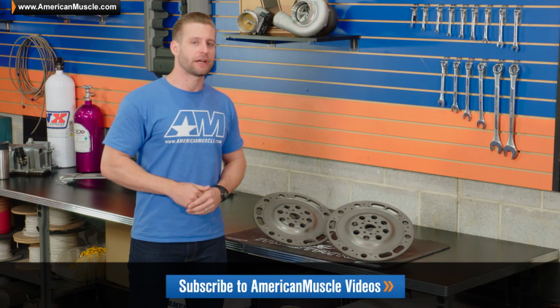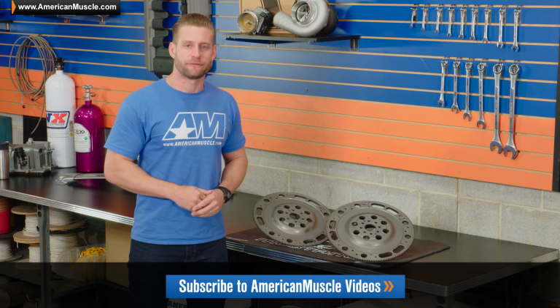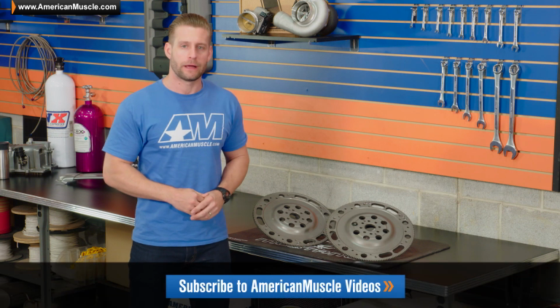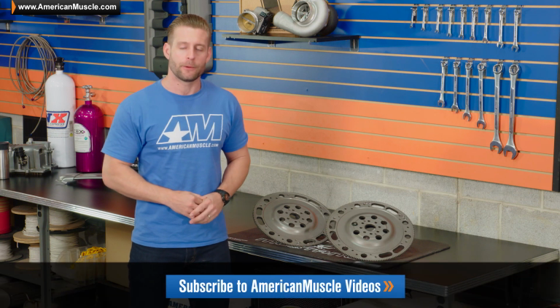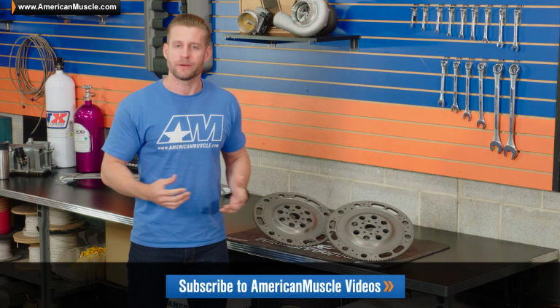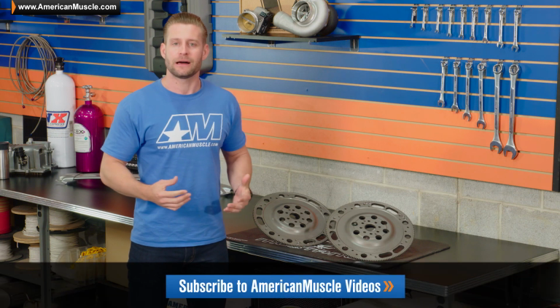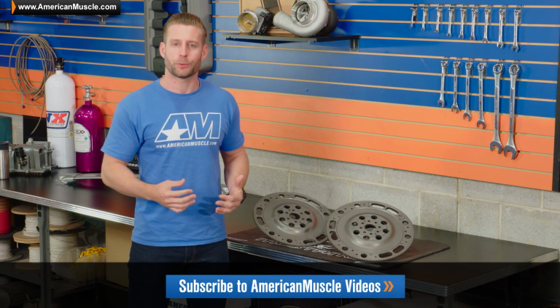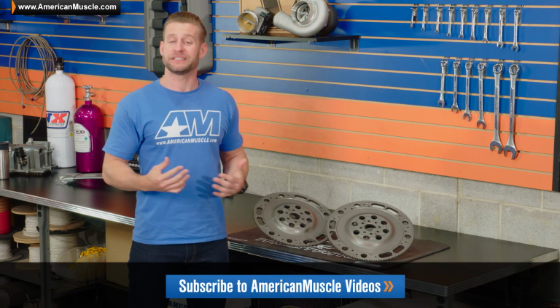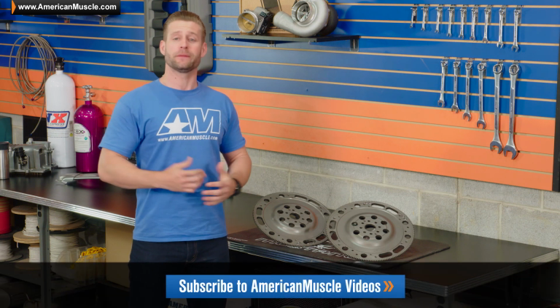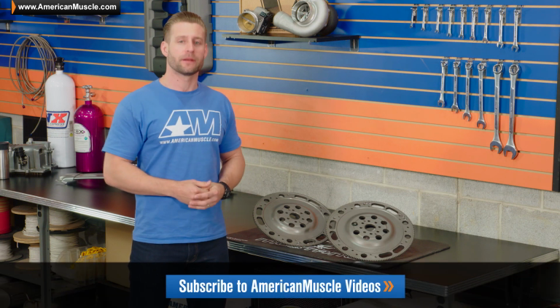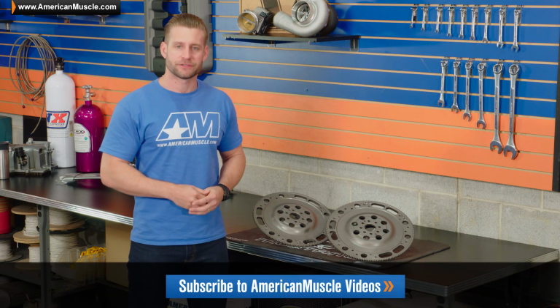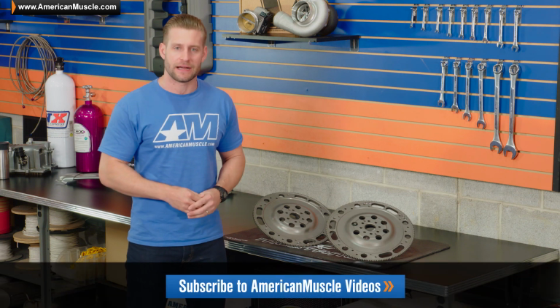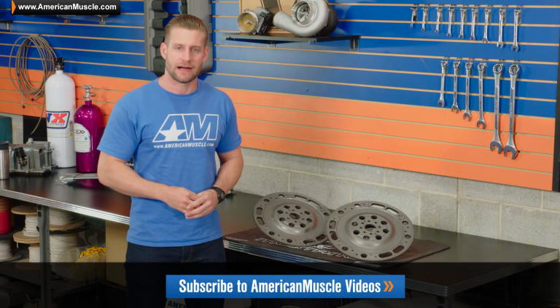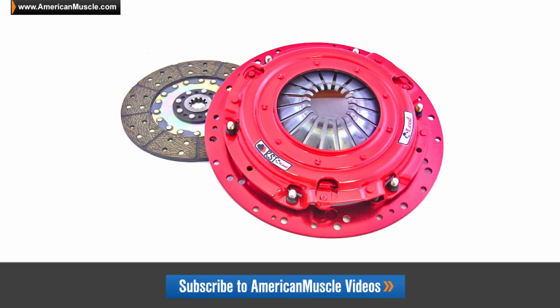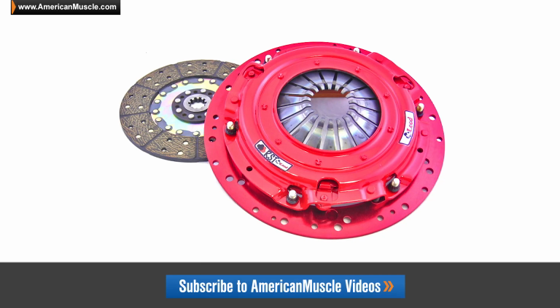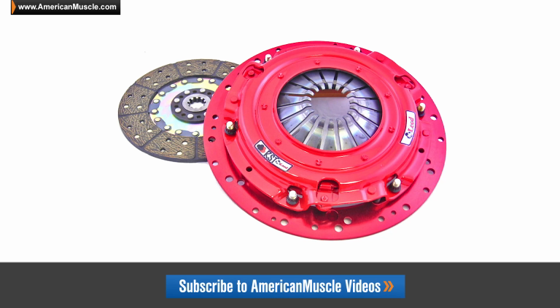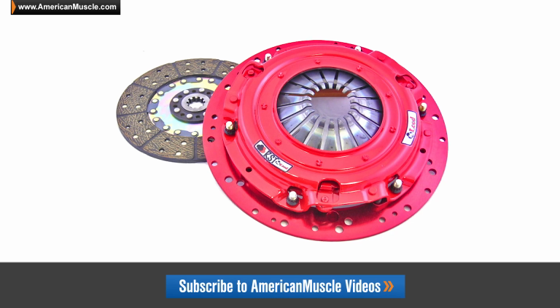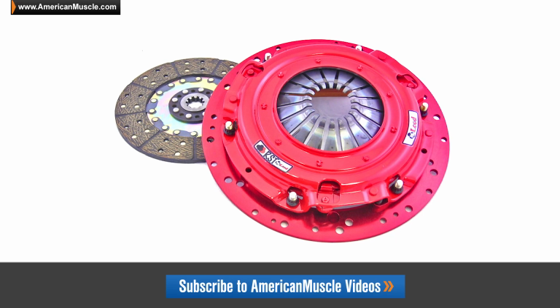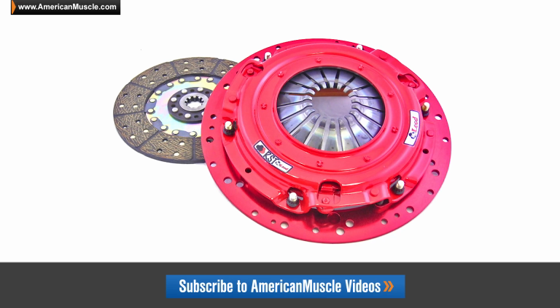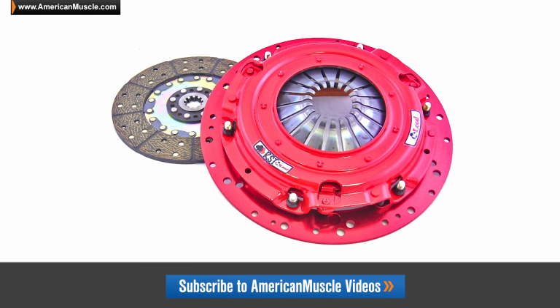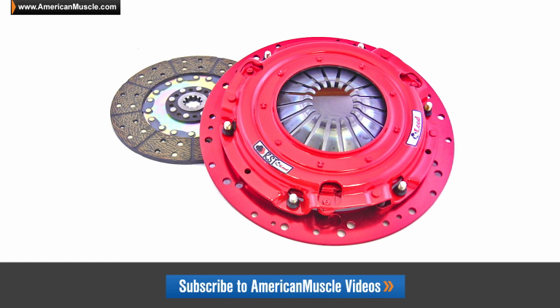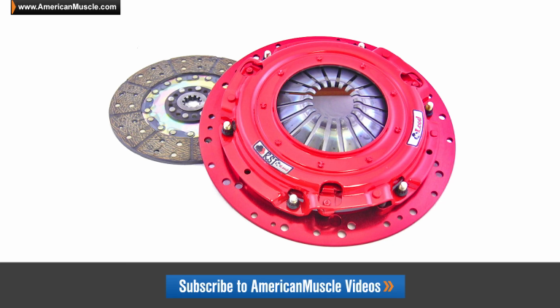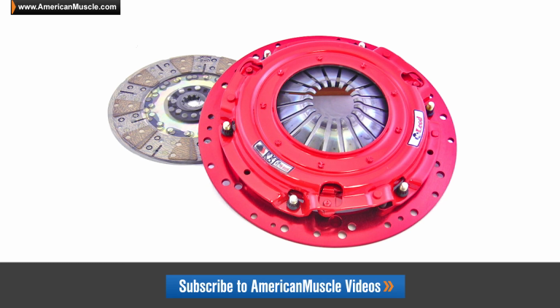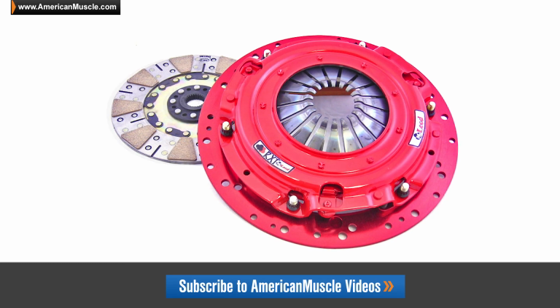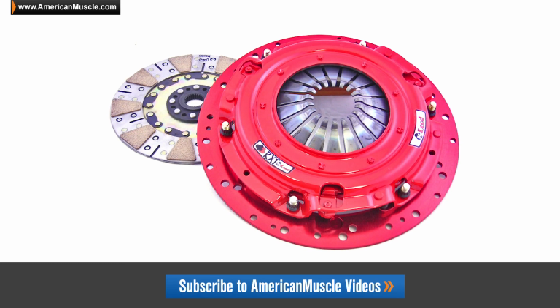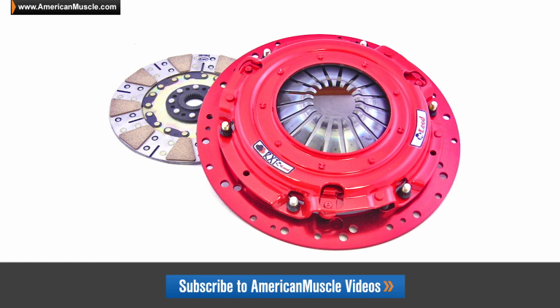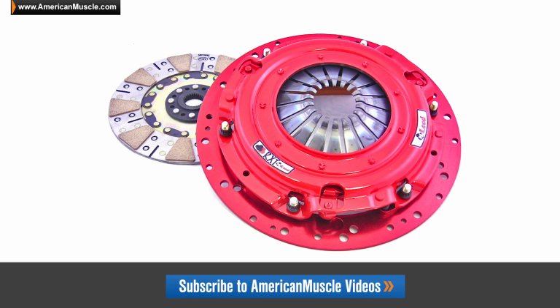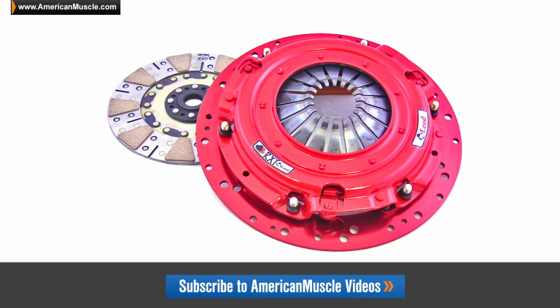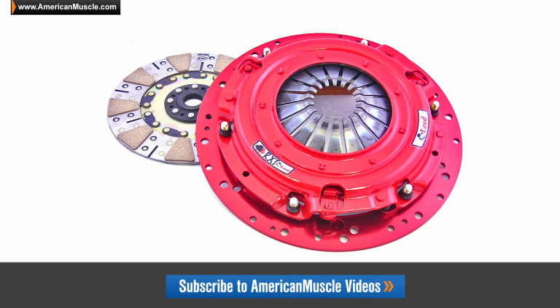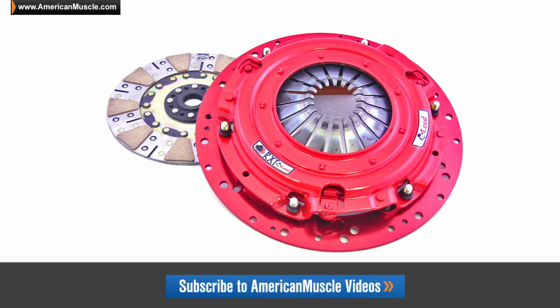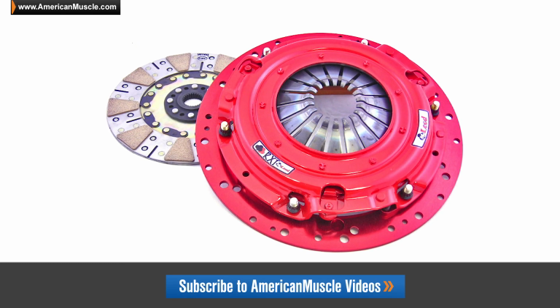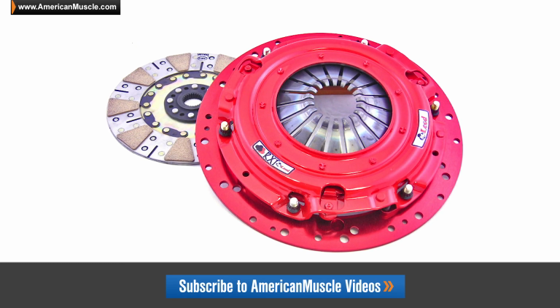If you guys want to check out the full lineup of McLeod products here at AmericanMuscle.com, including their very popular RST and RXT dual clutch options, be sure to check those out.